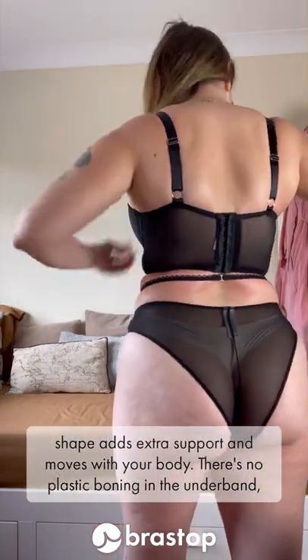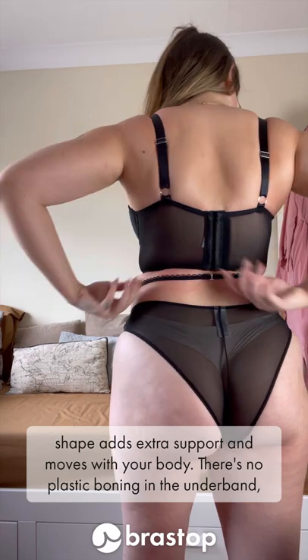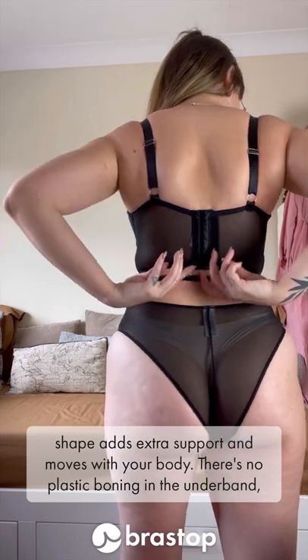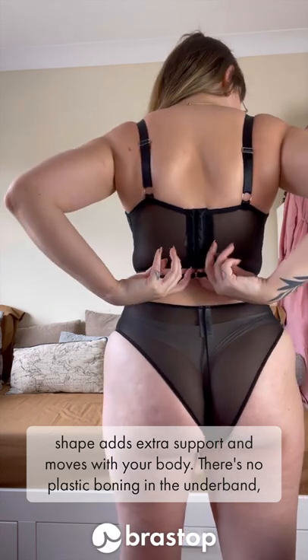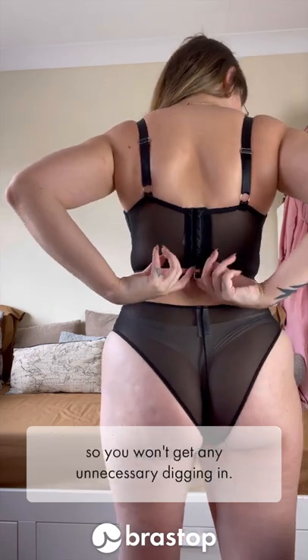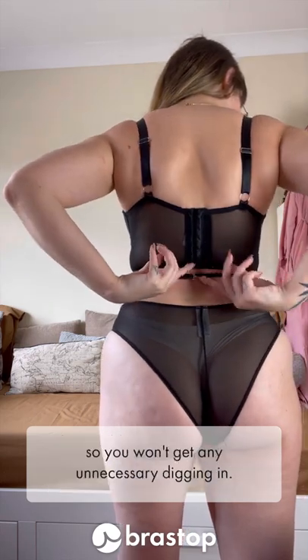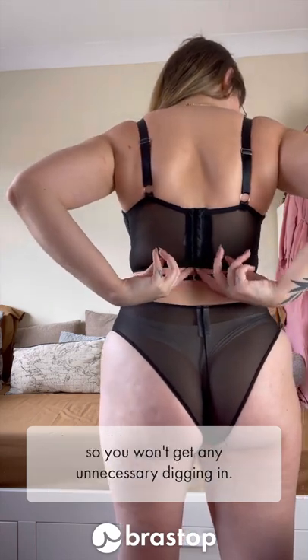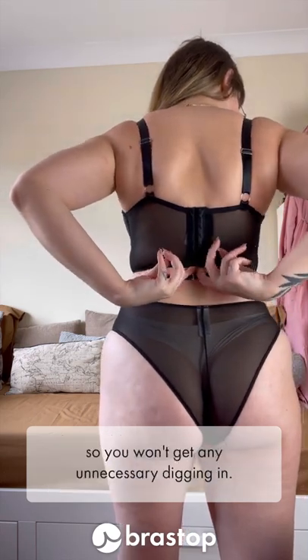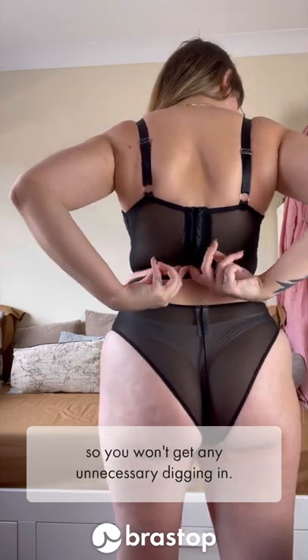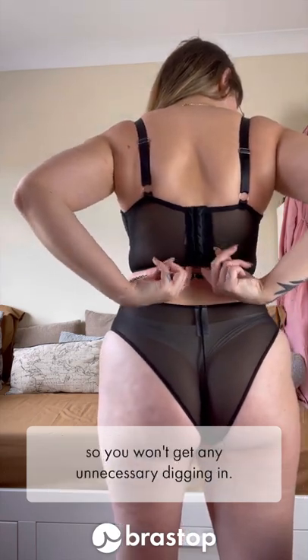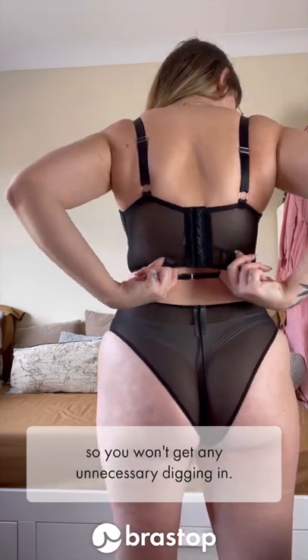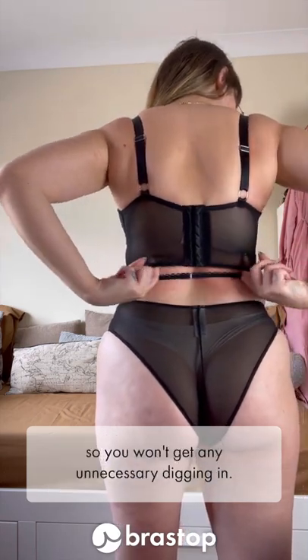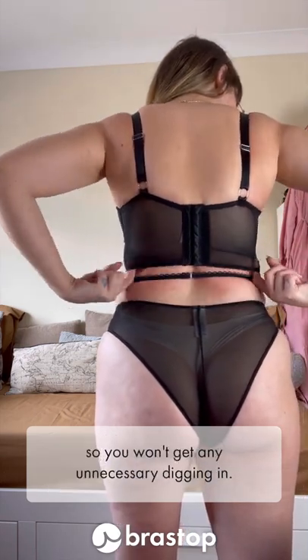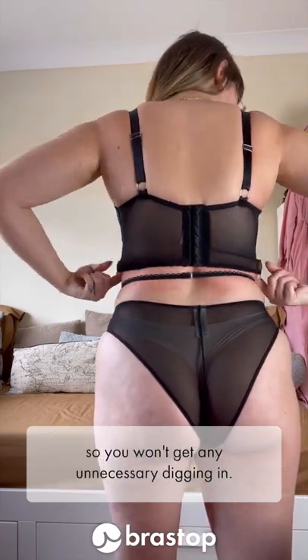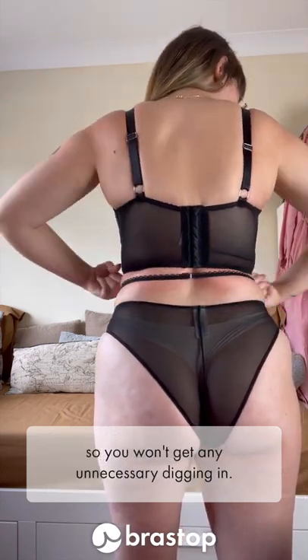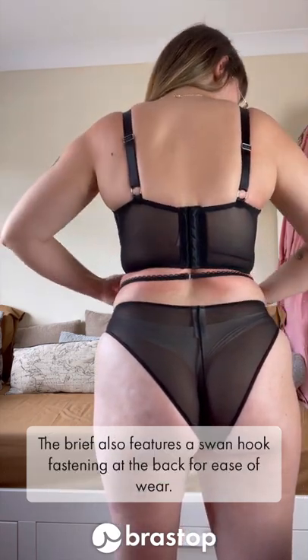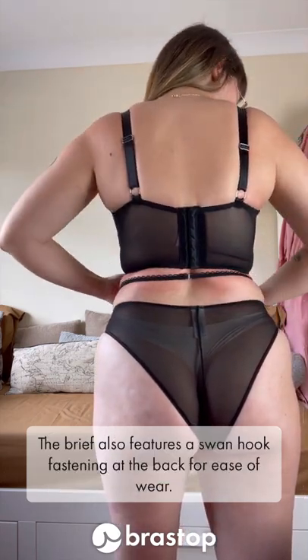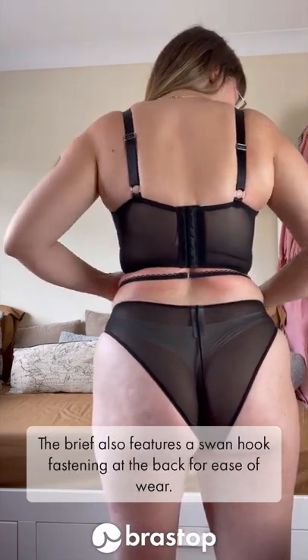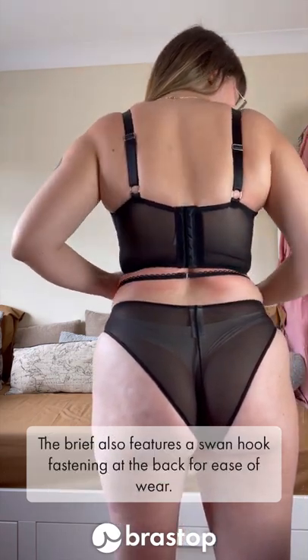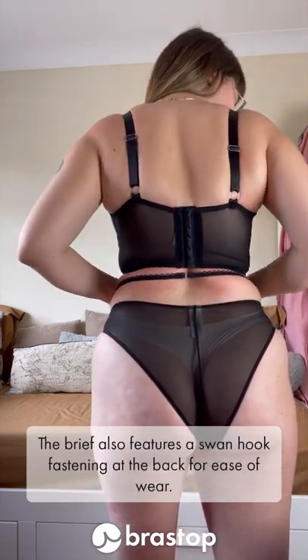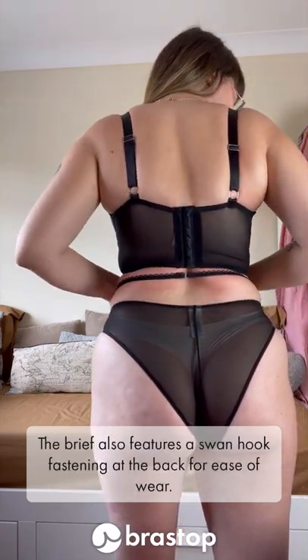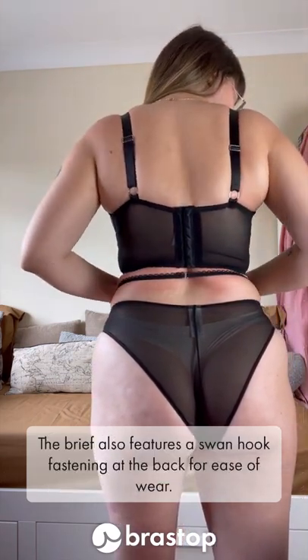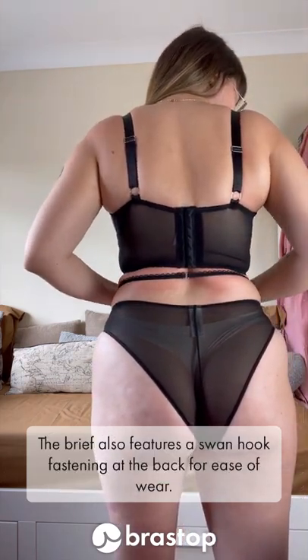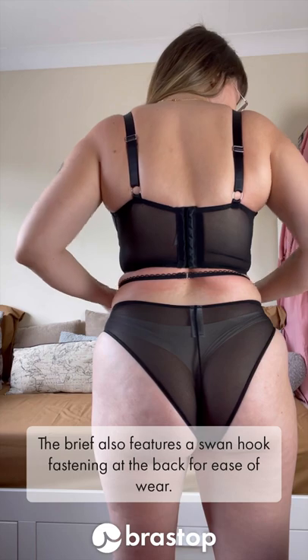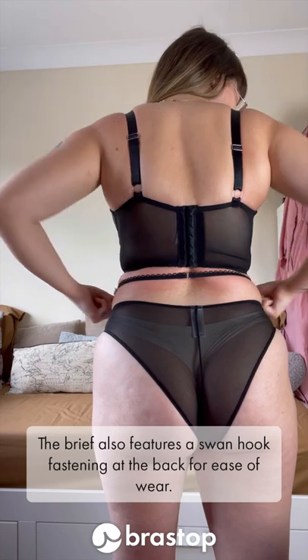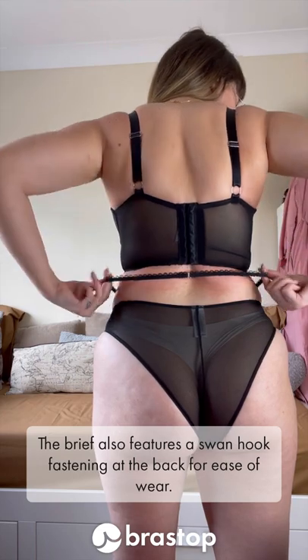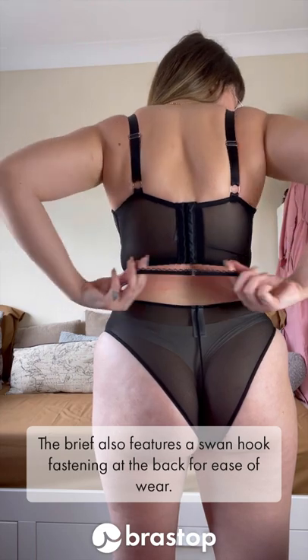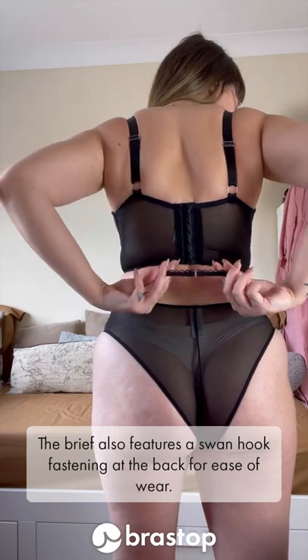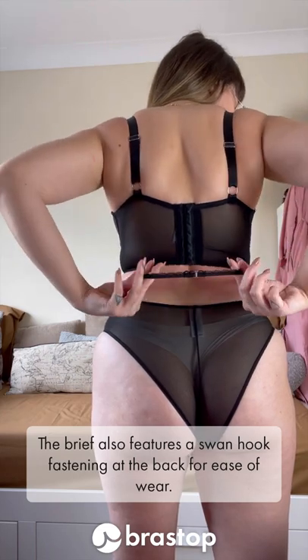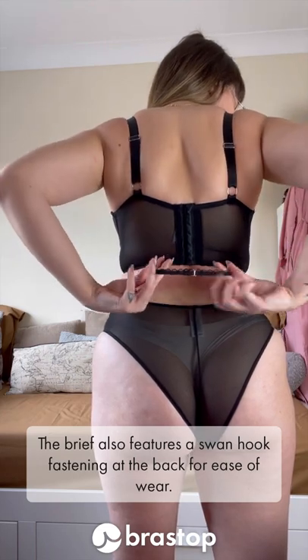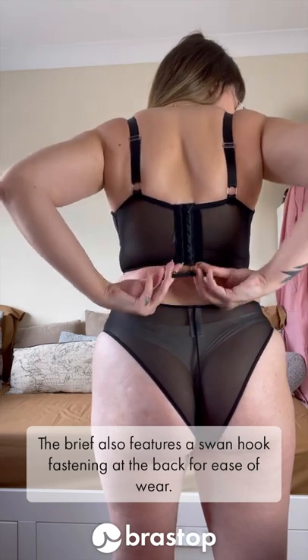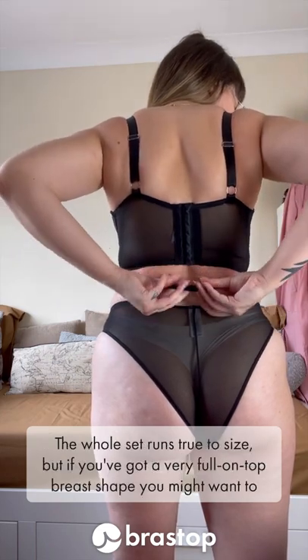There's no plastic boning in the underband, so you won't get any unnecessary digging in. The brief also features a swan hook fastening at the back for ease of wear.